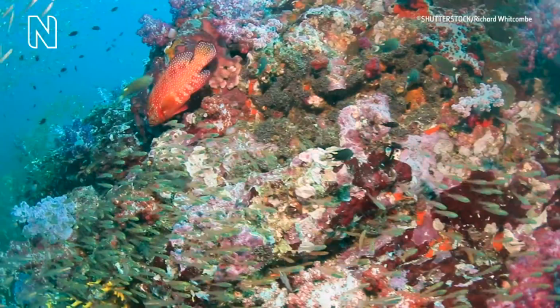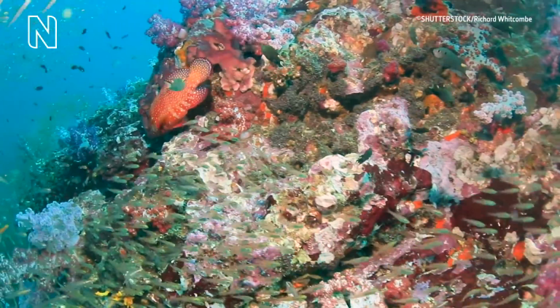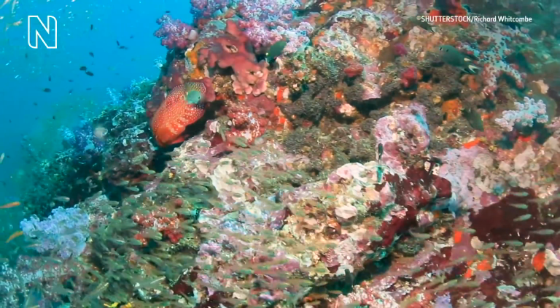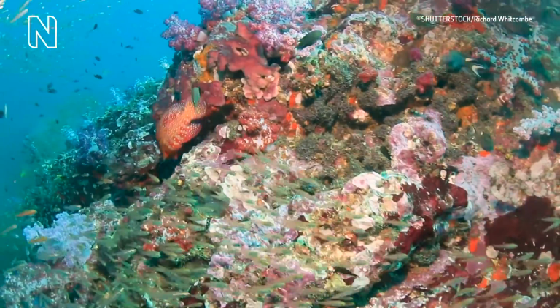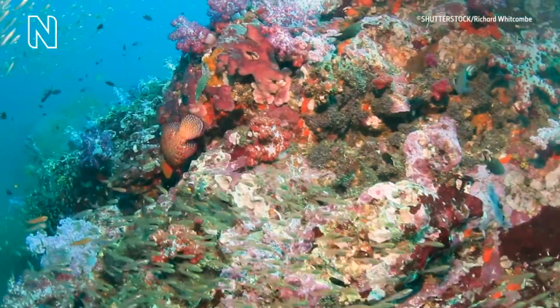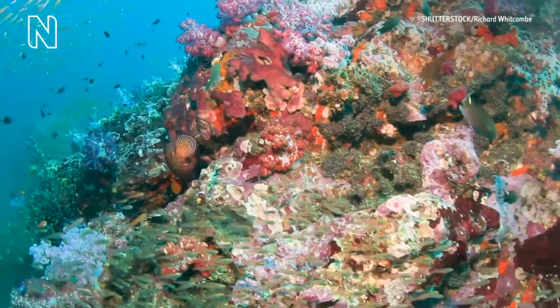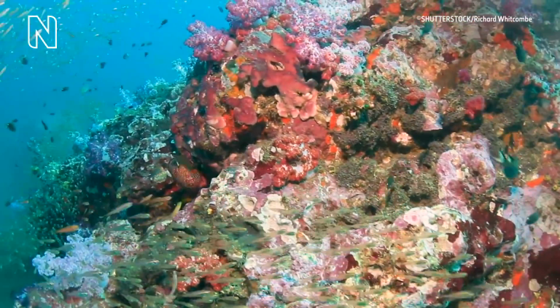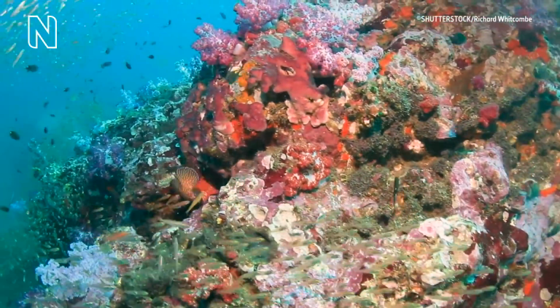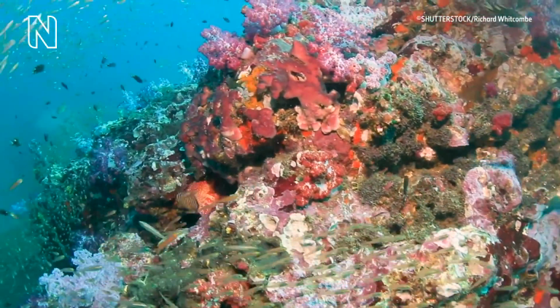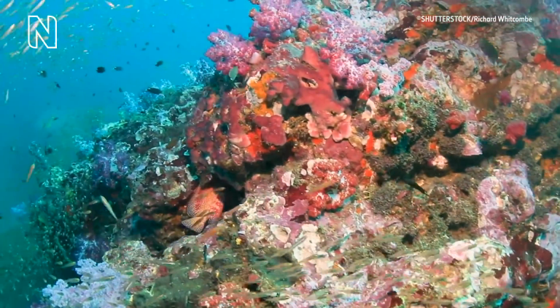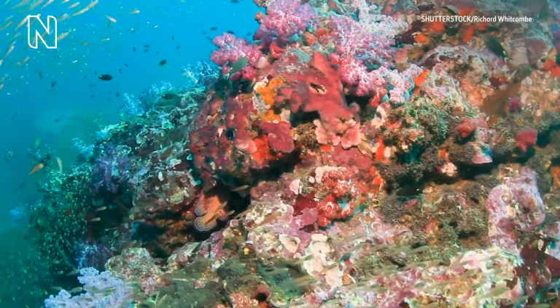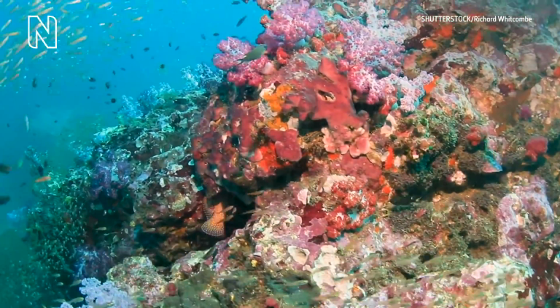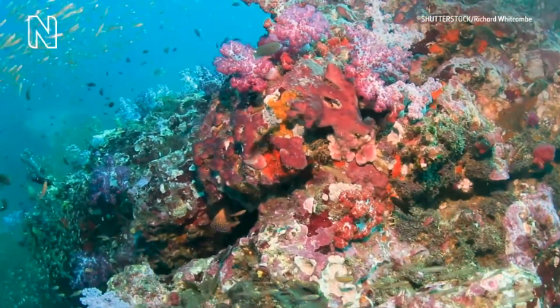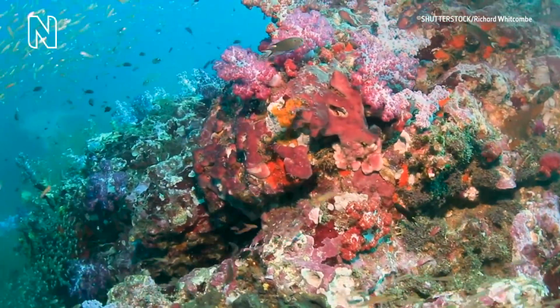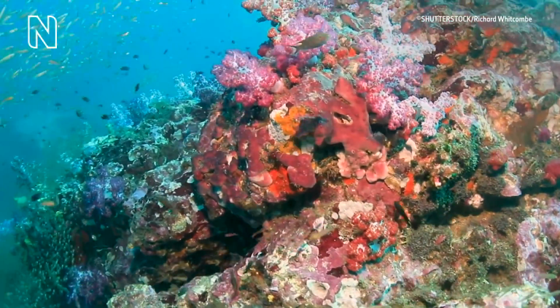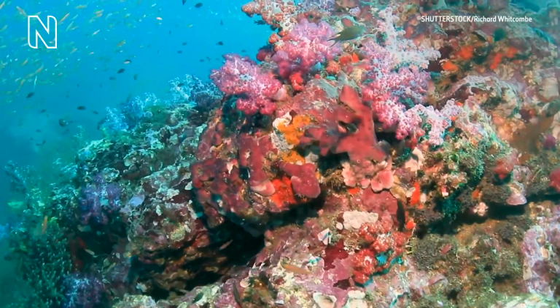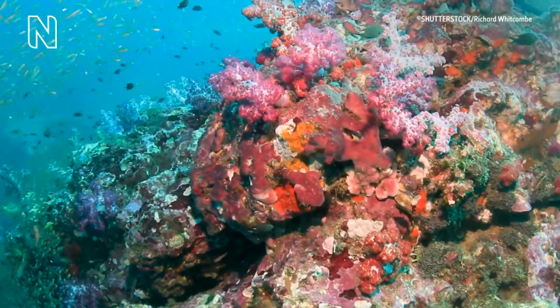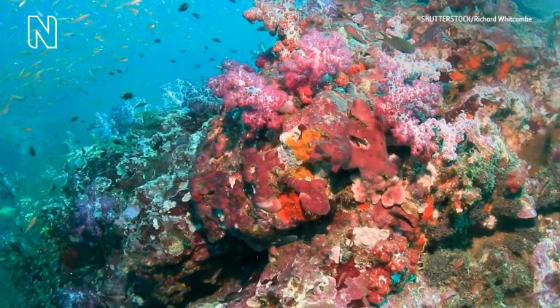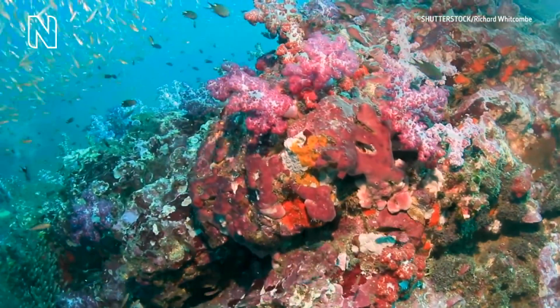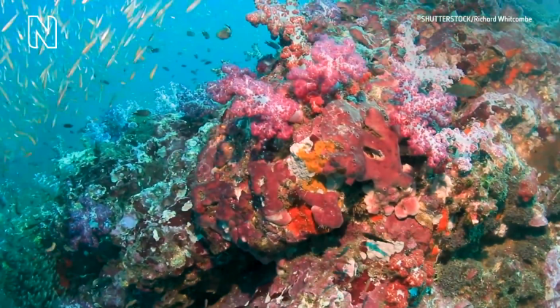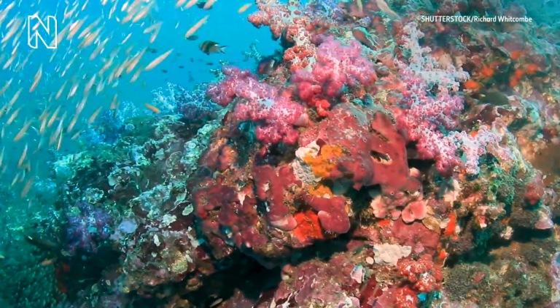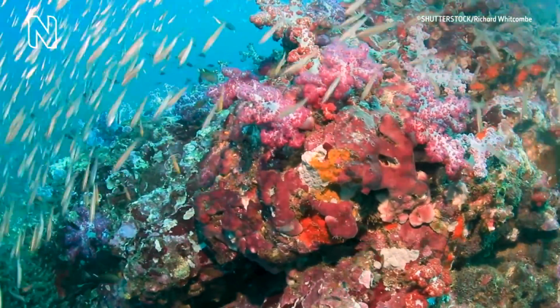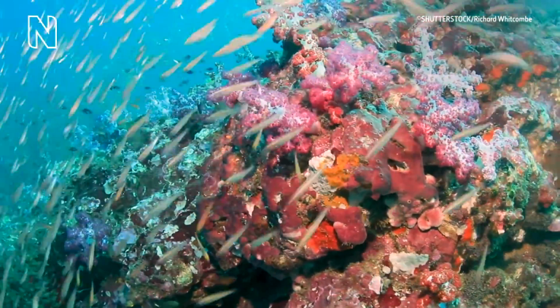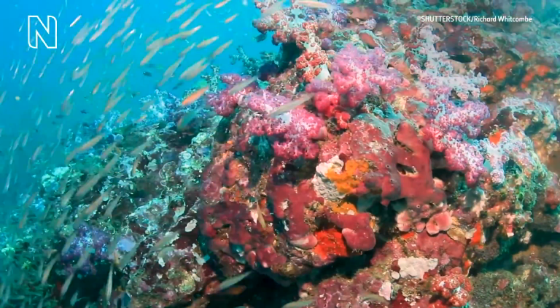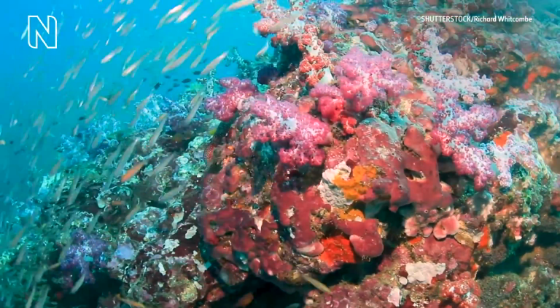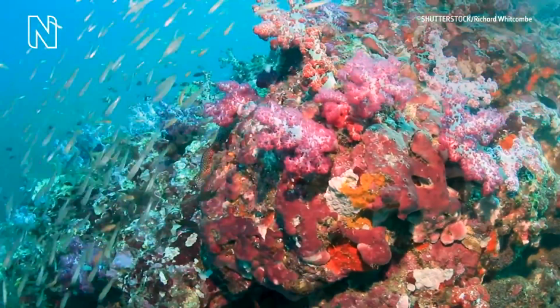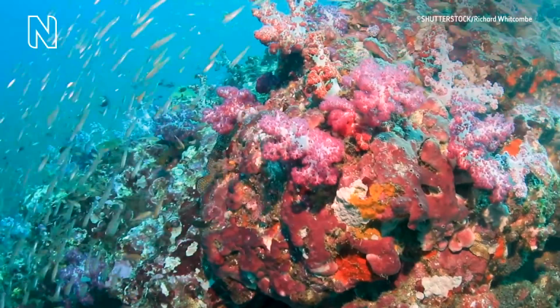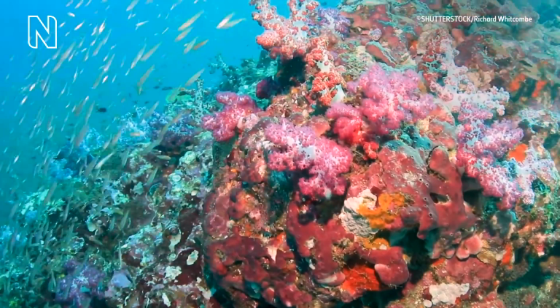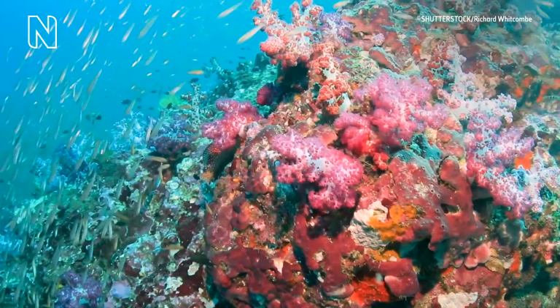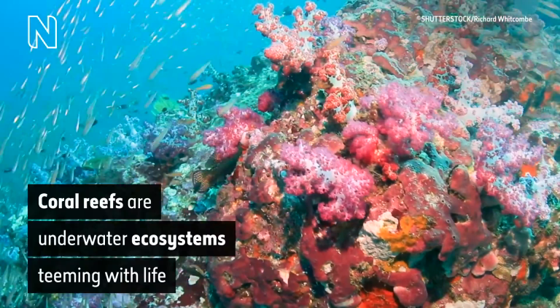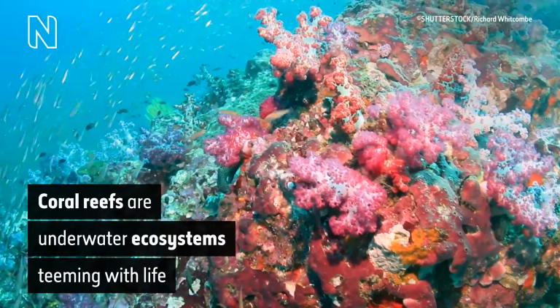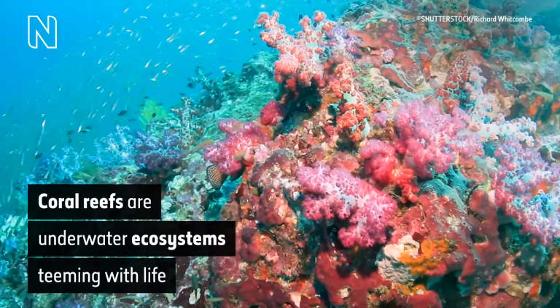Numerous different tropical fish, some in schools and some alone, swim through clear blue sea above a bed of bright coral, coloured with pinks, oranges and blues.